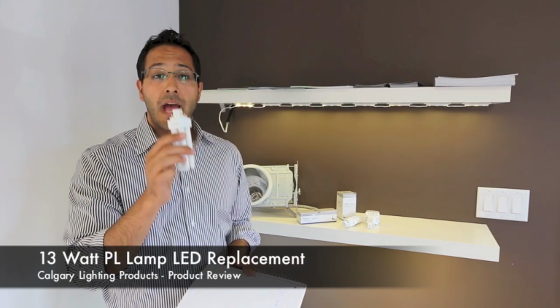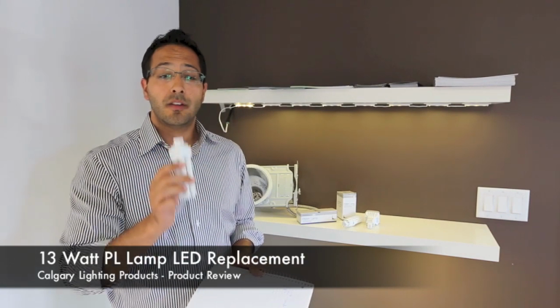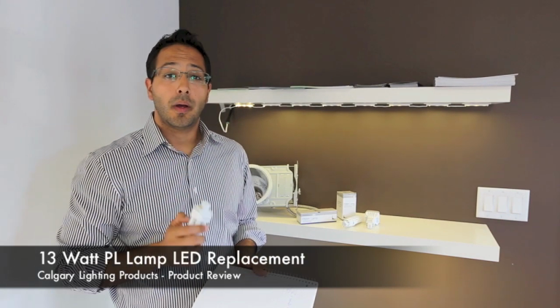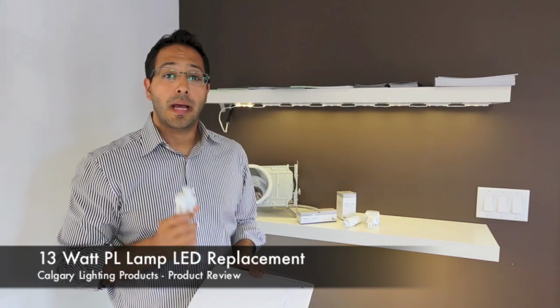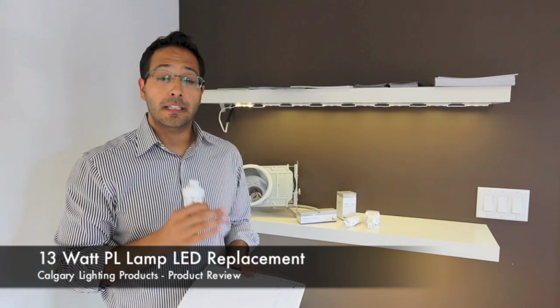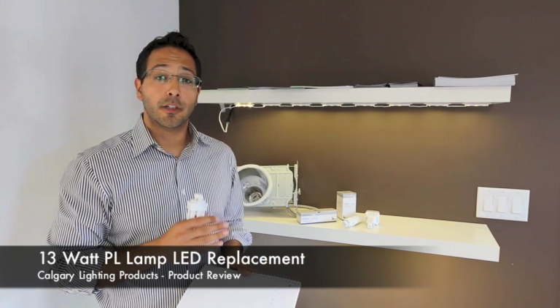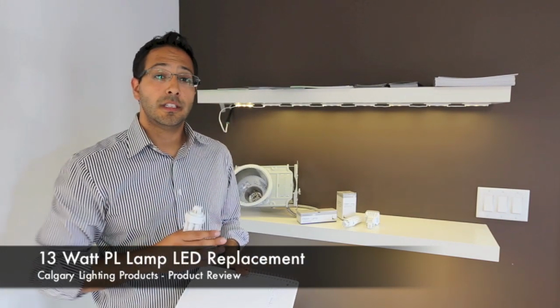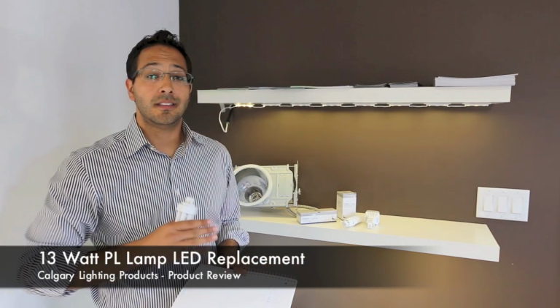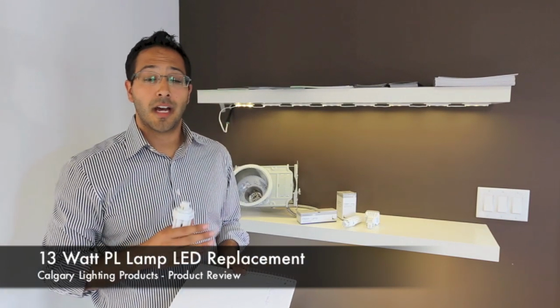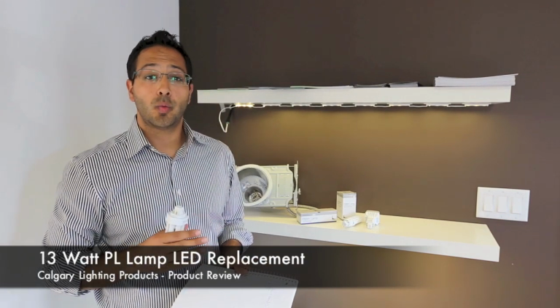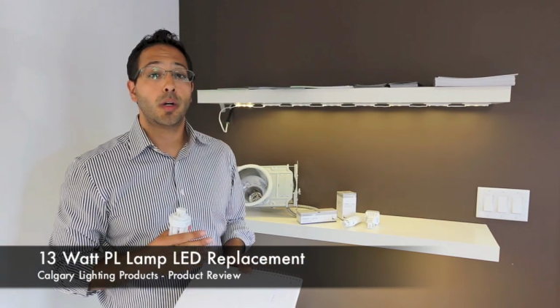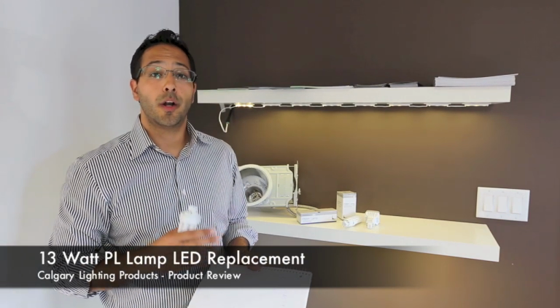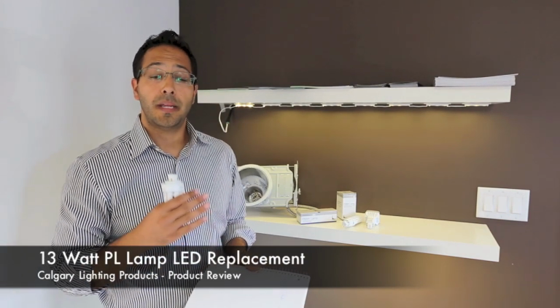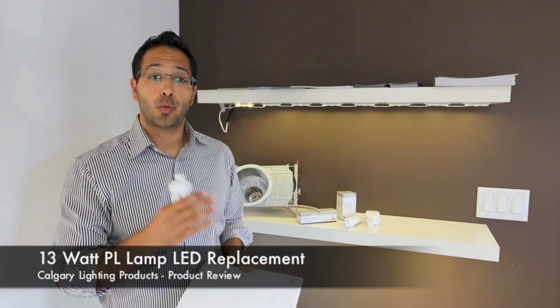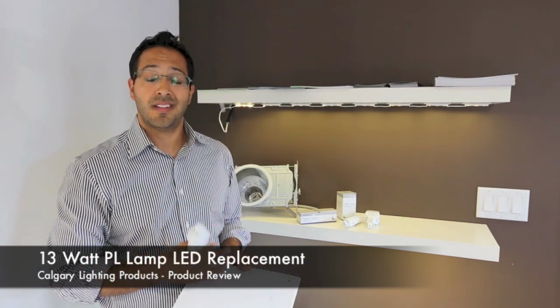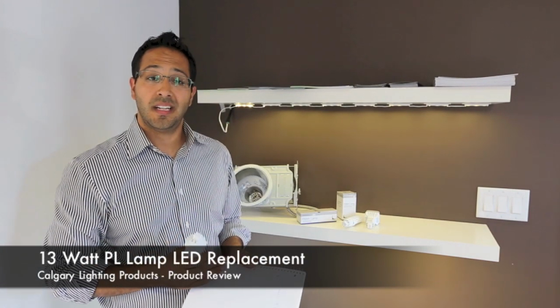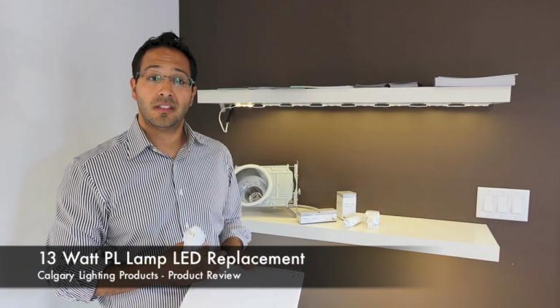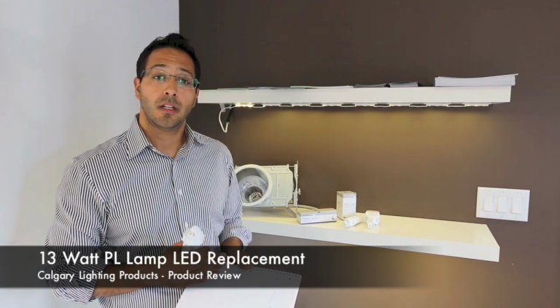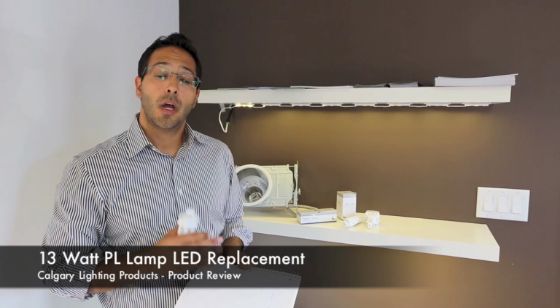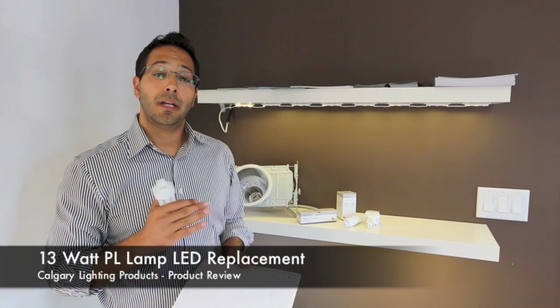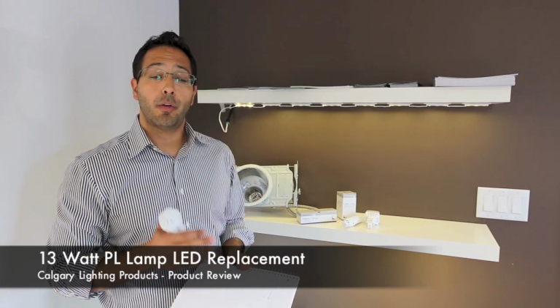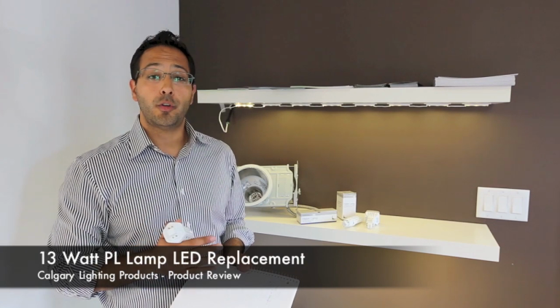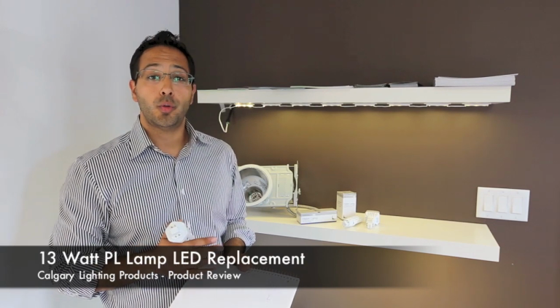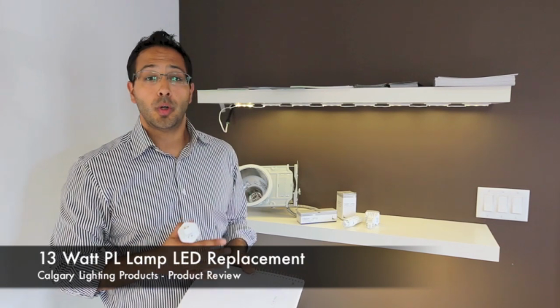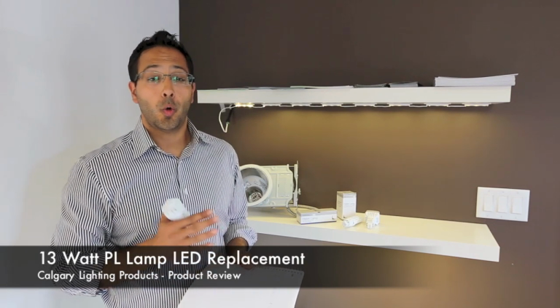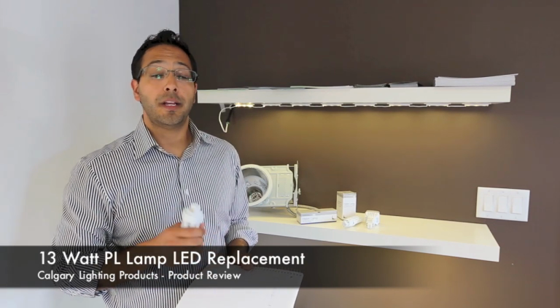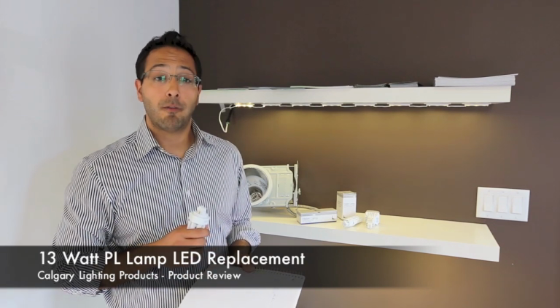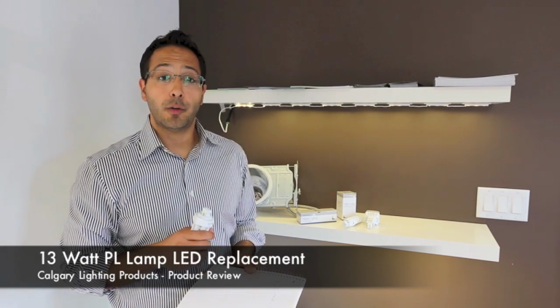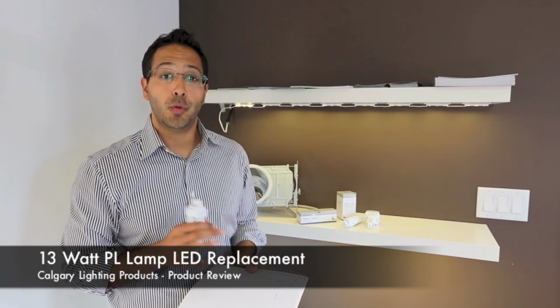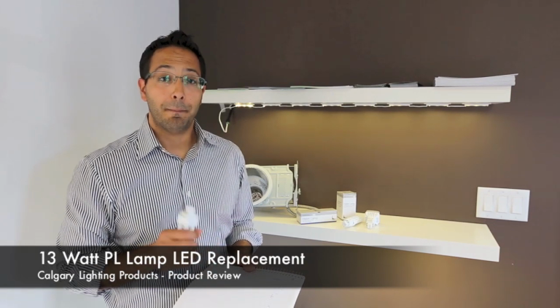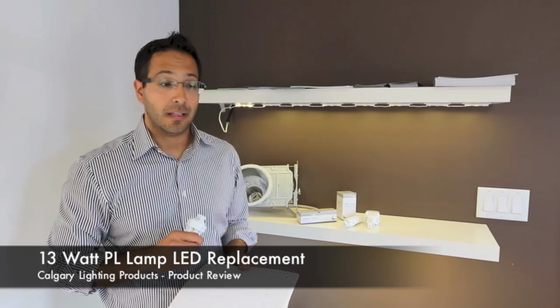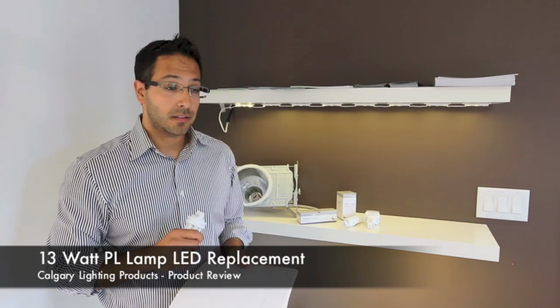This LED version is designed to work on a PL 26, PL 32, or PL 42 ballast.